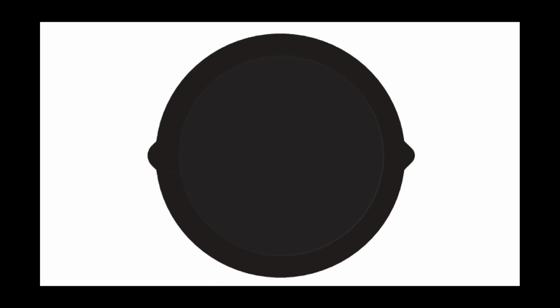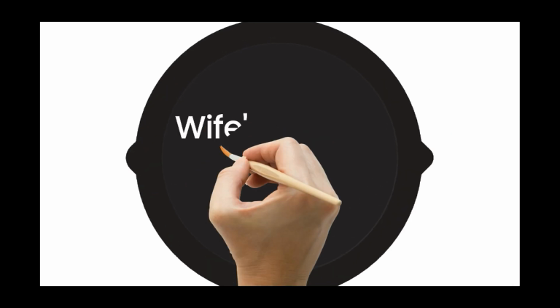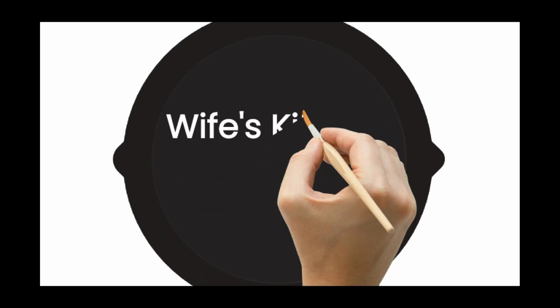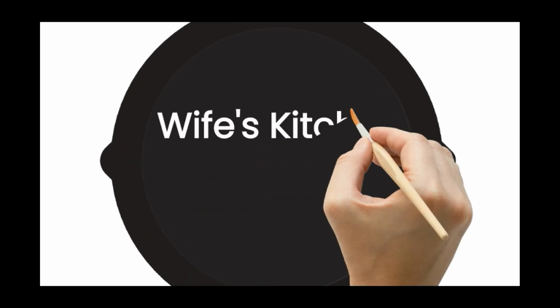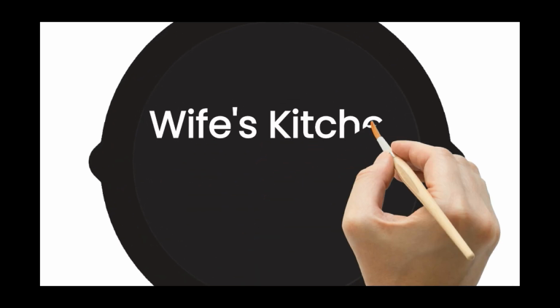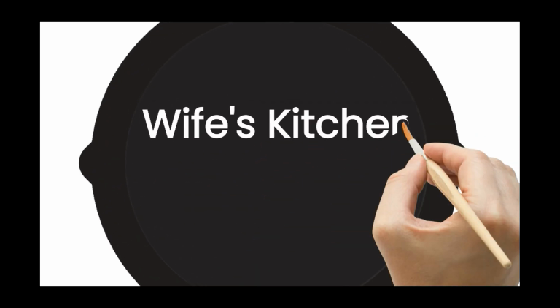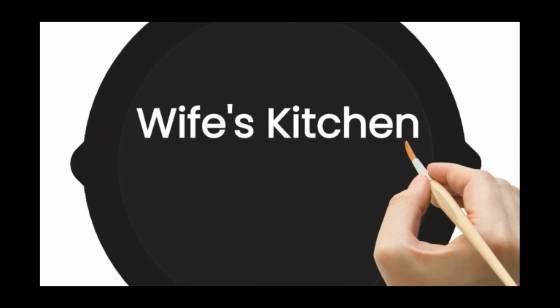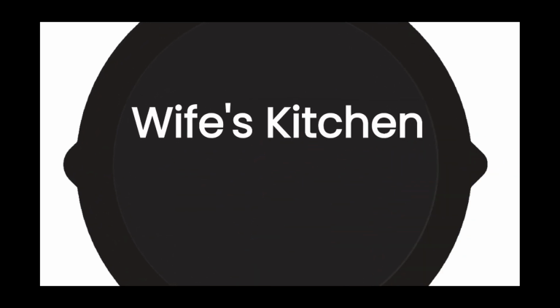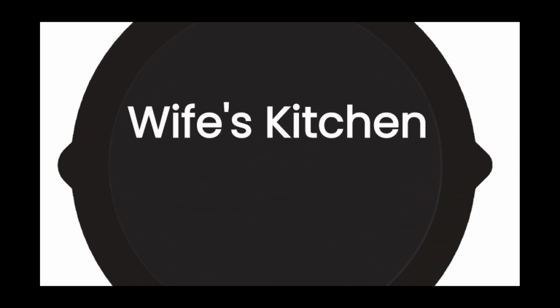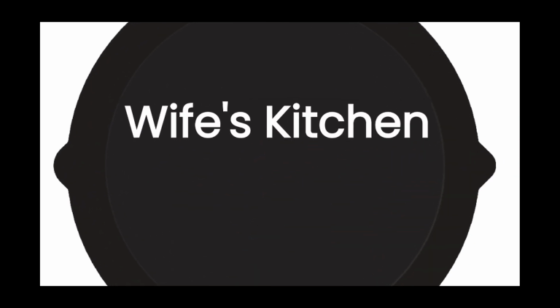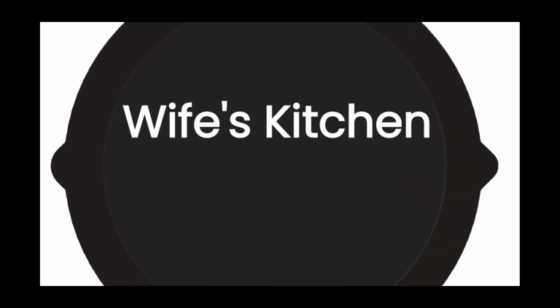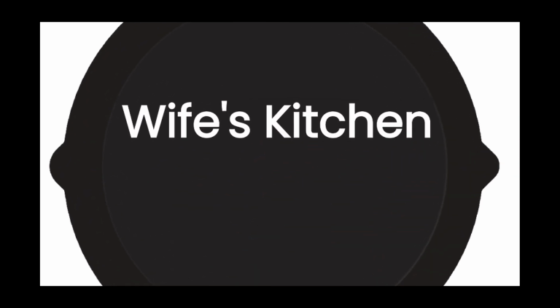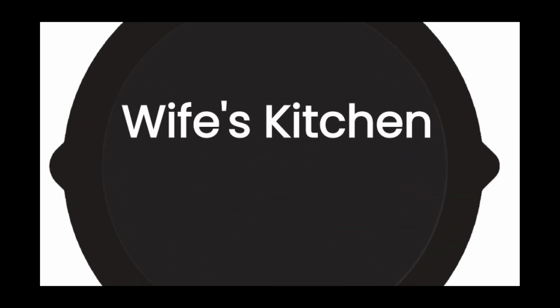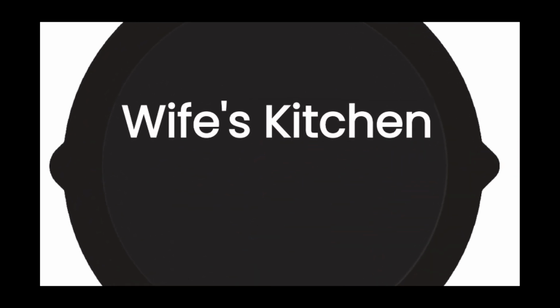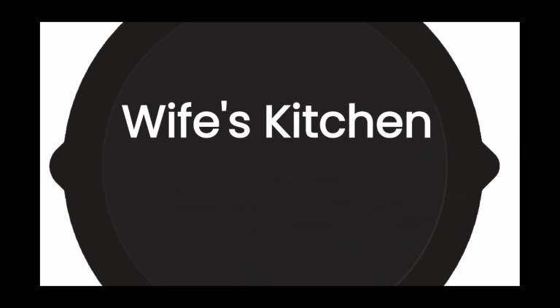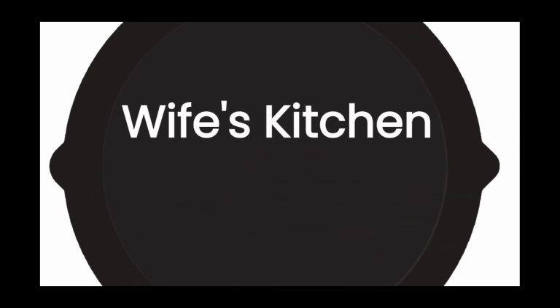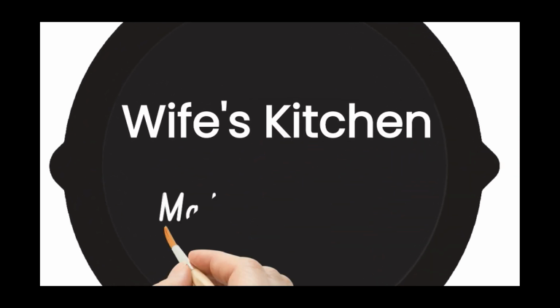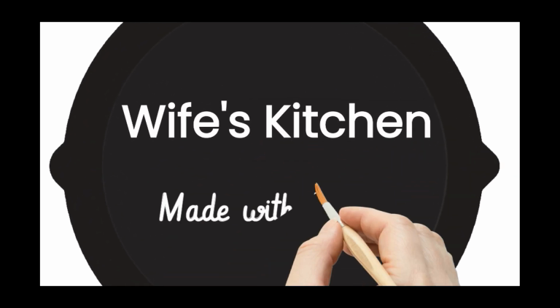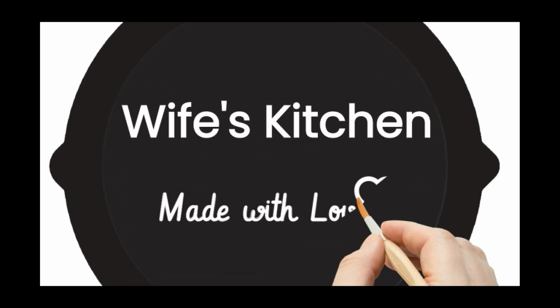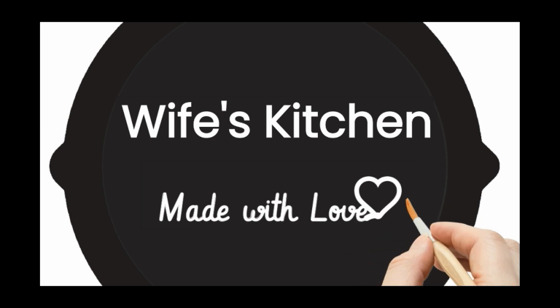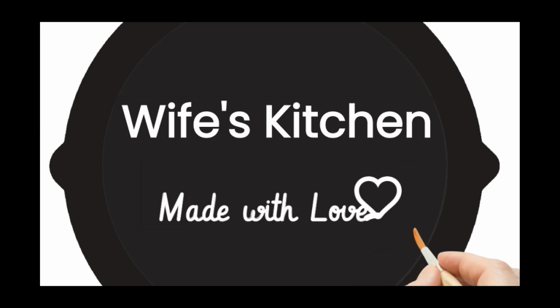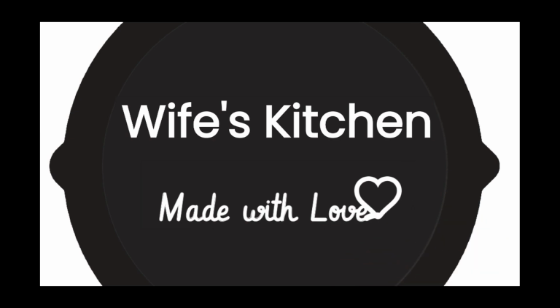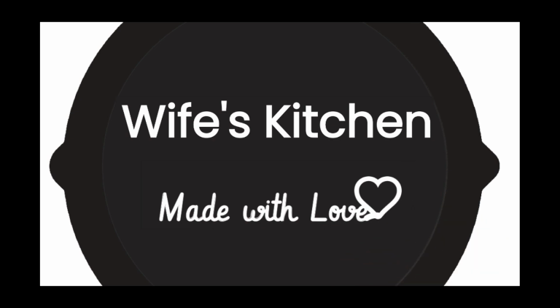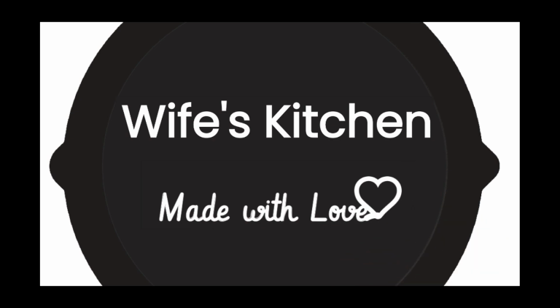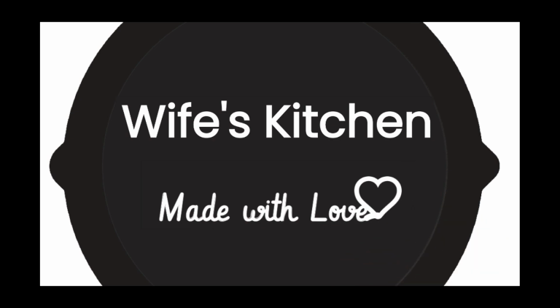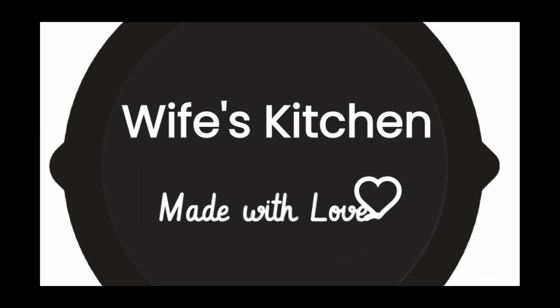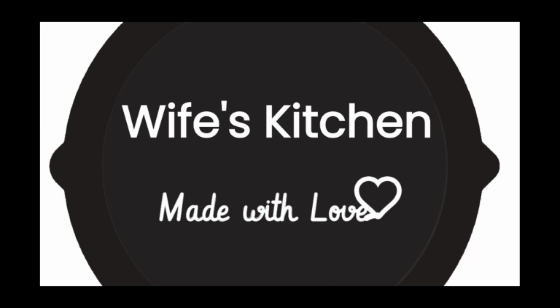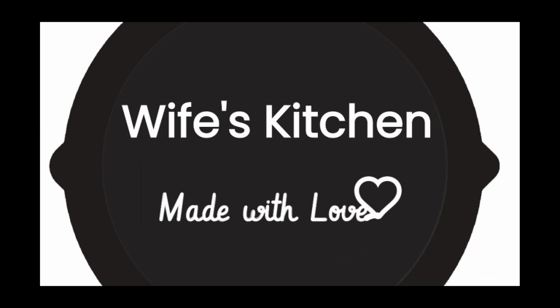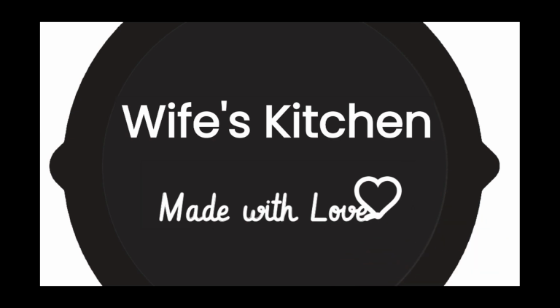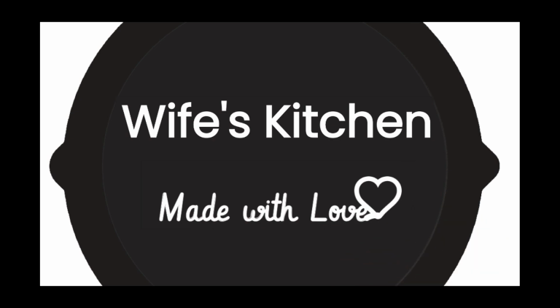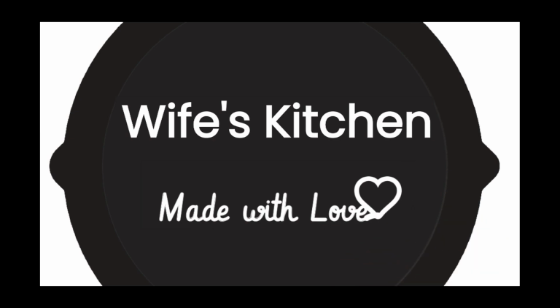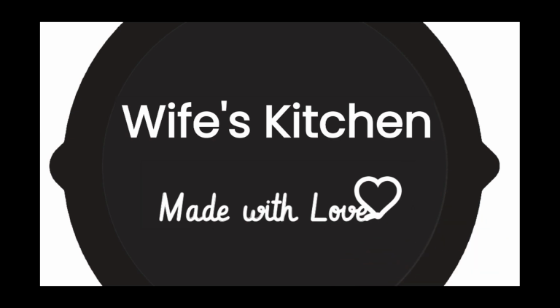Welcome to my wife's kitchen with husband's voice over. Every recipe here is made with love.